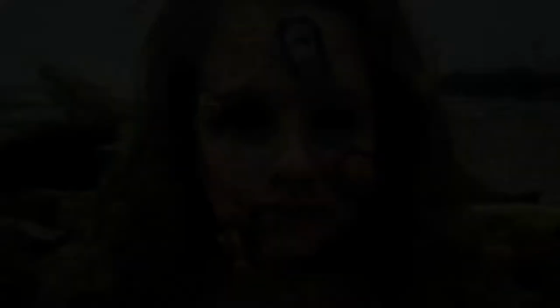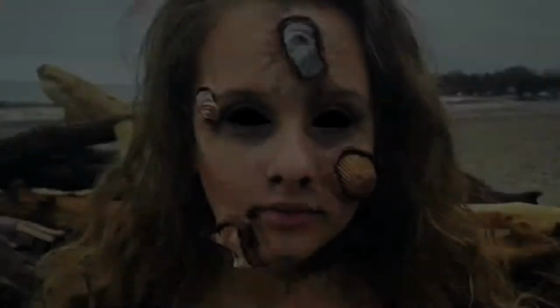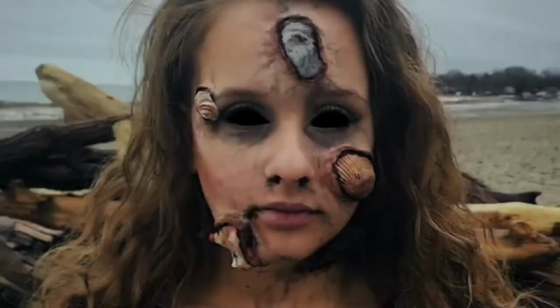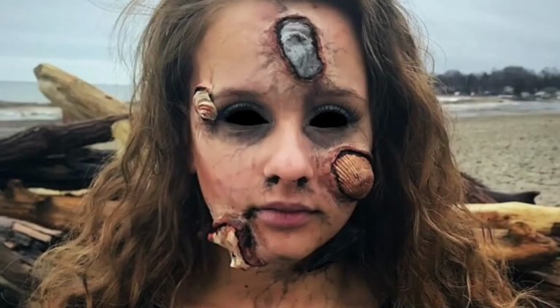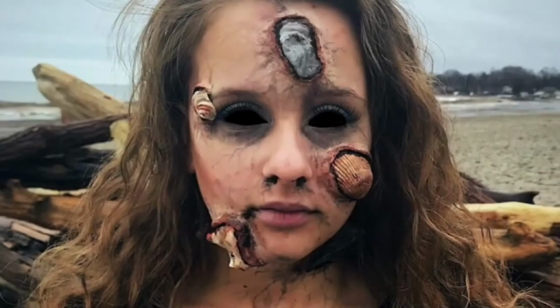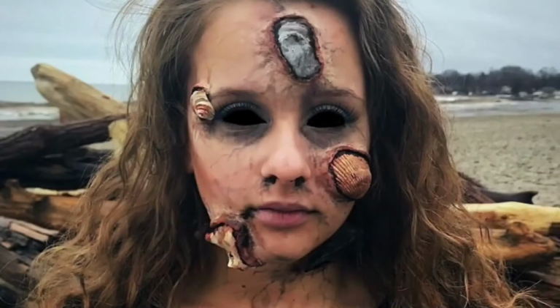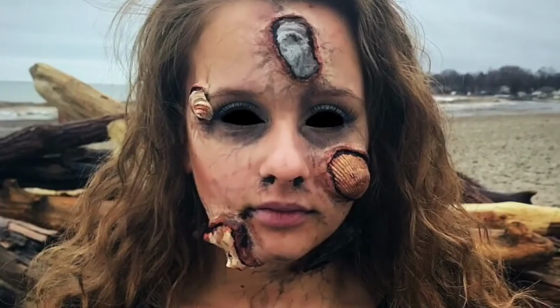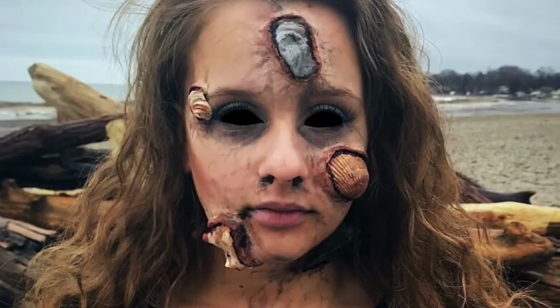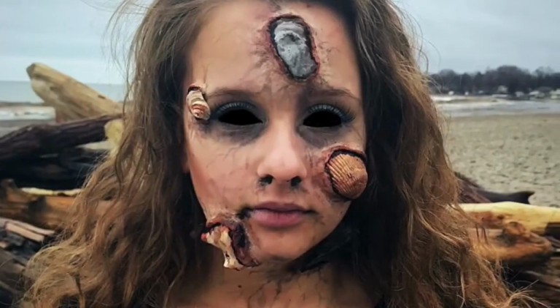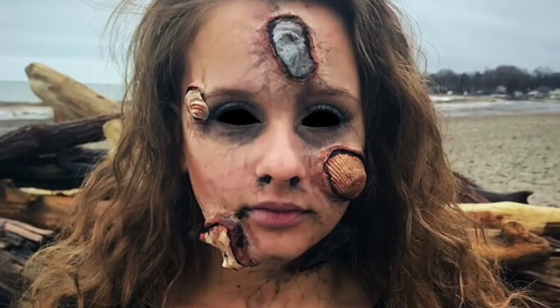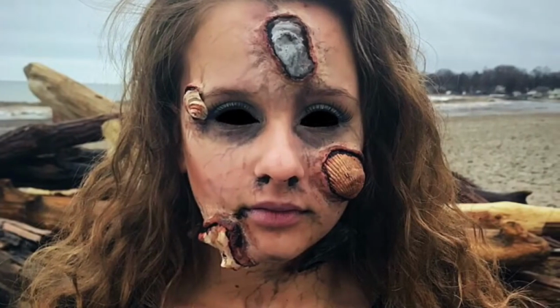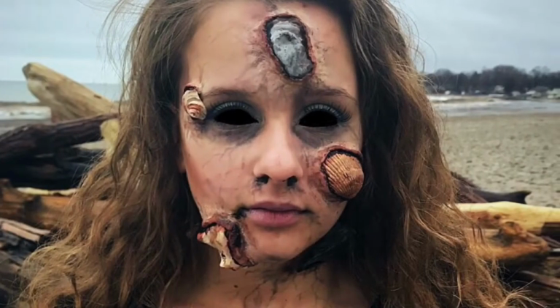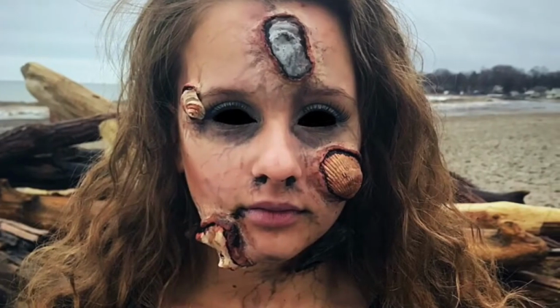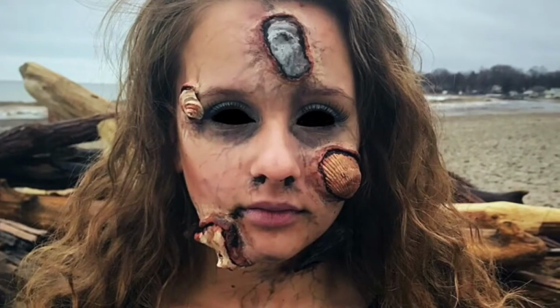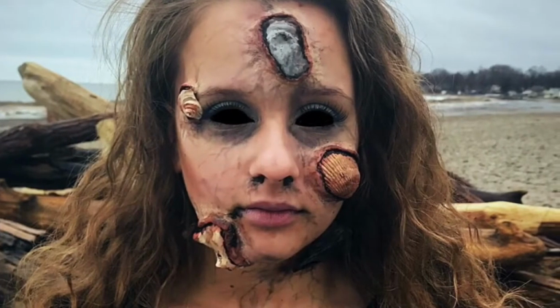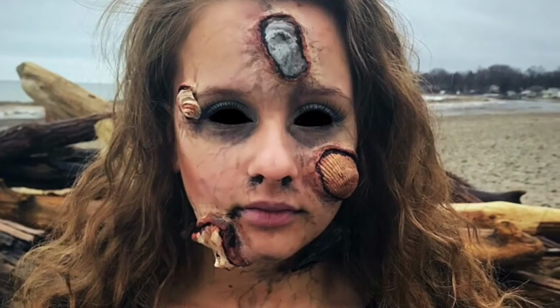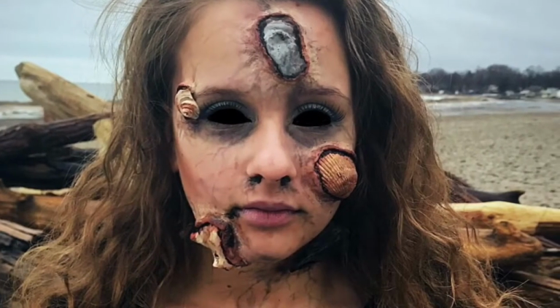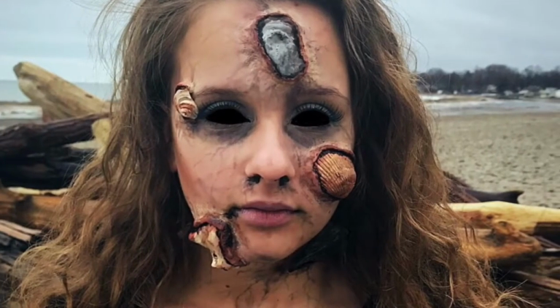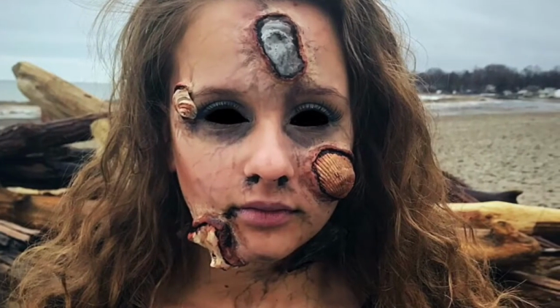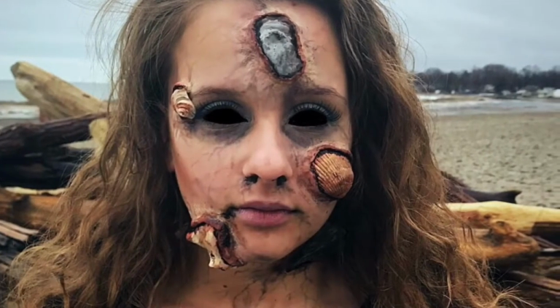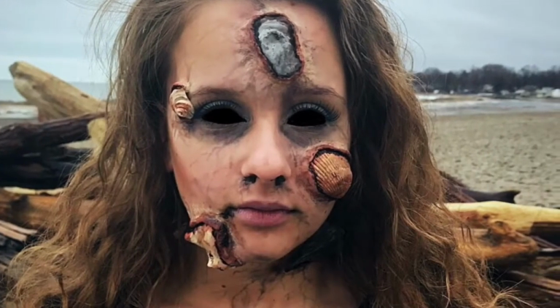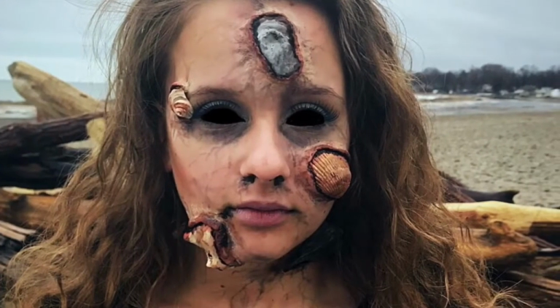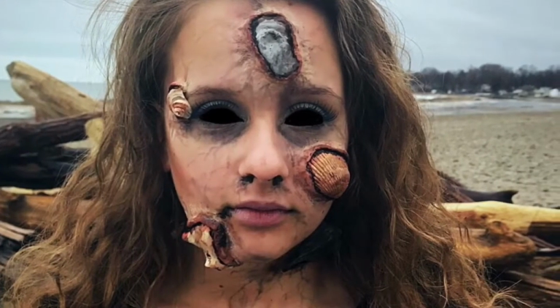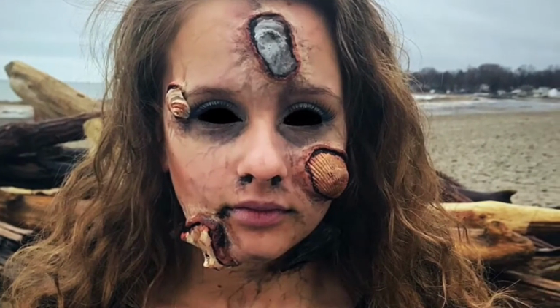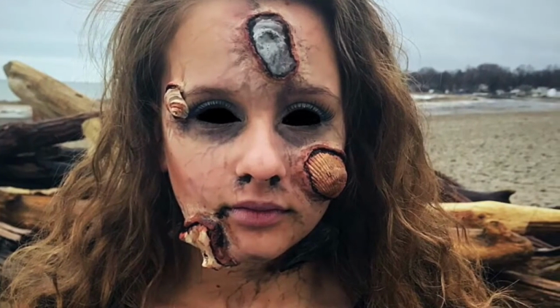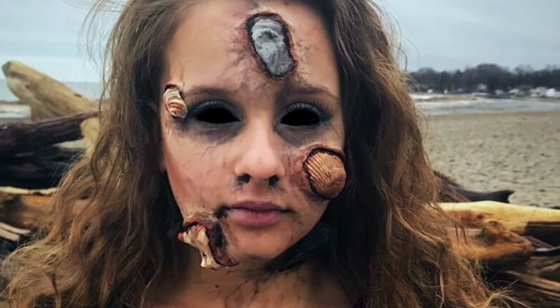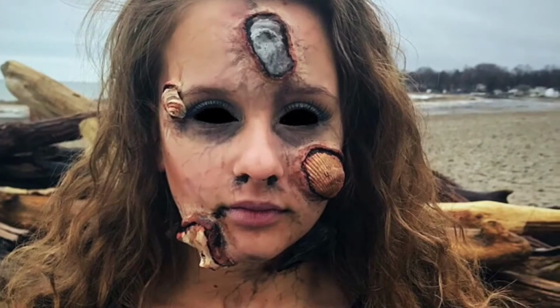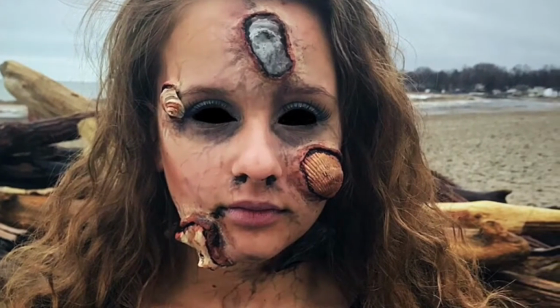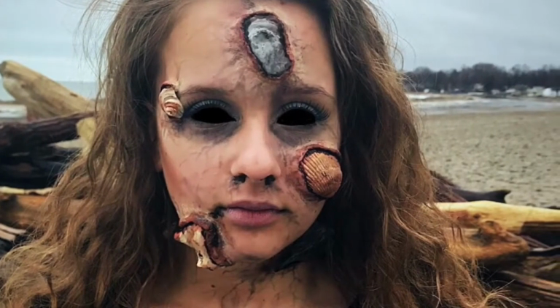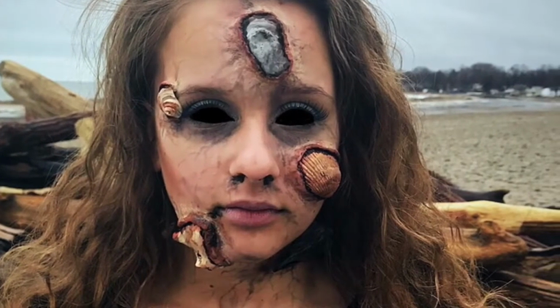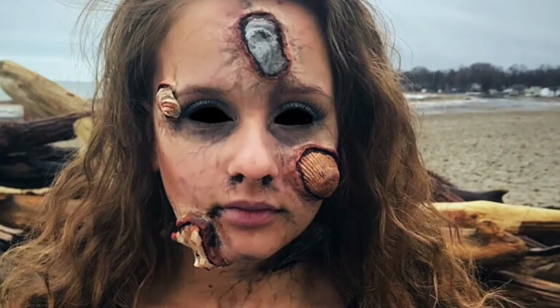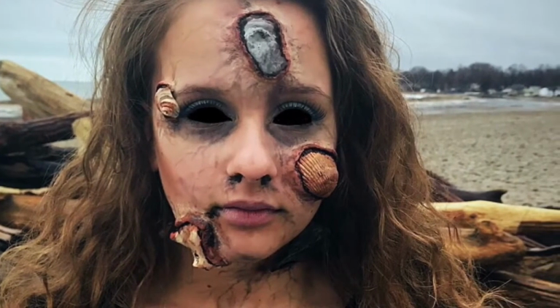Hey guys, welcome back. This tutorial is going to show you how to look like you just faceplanted on a pile of seashells.